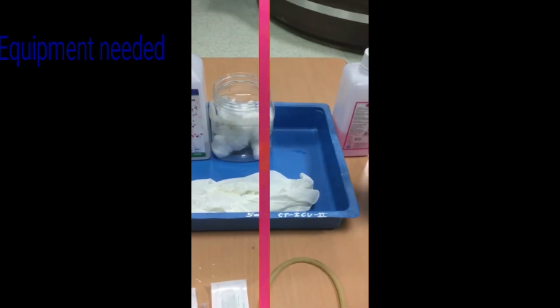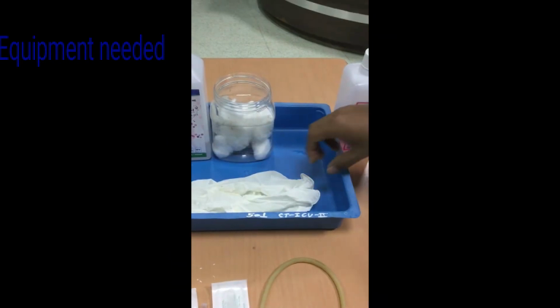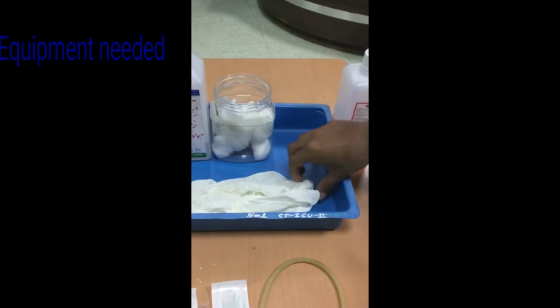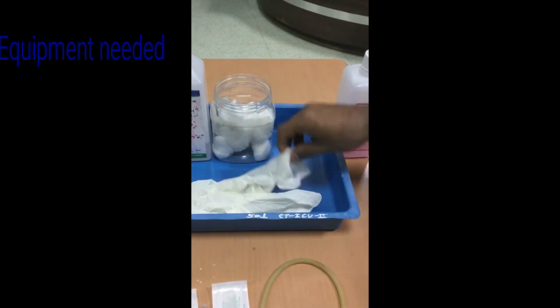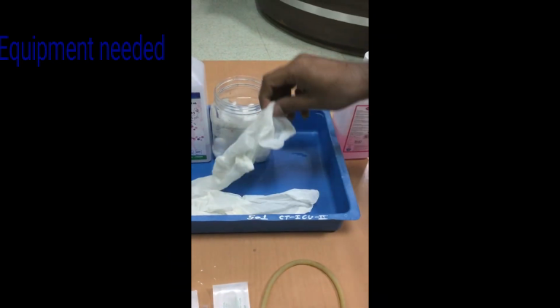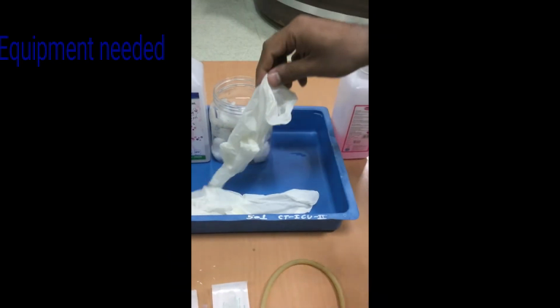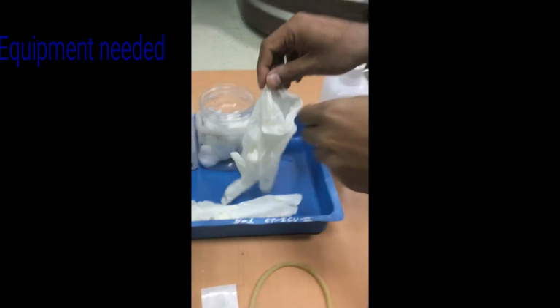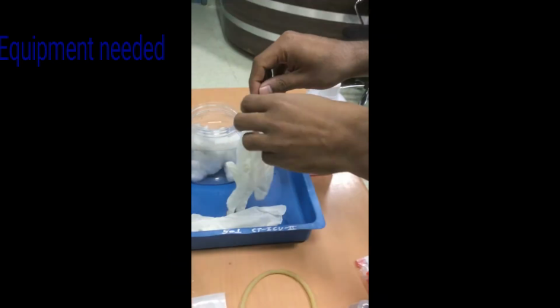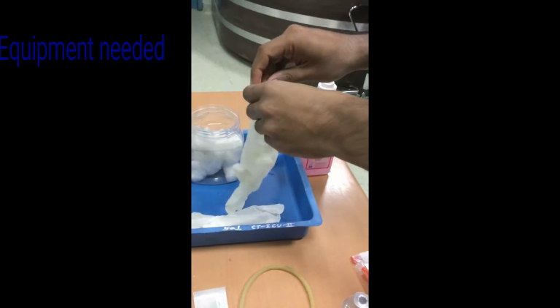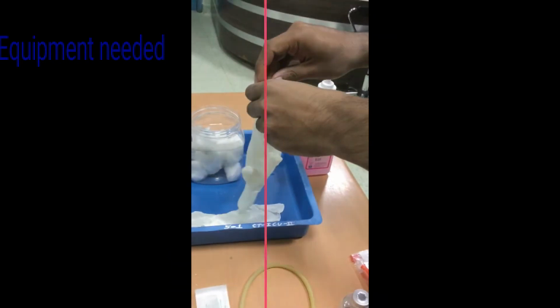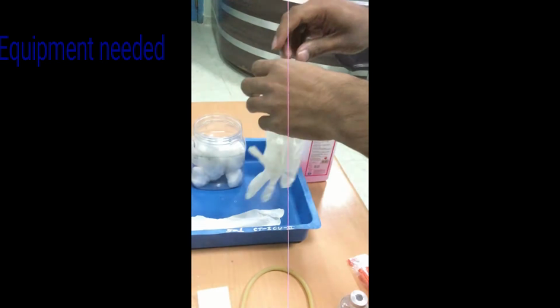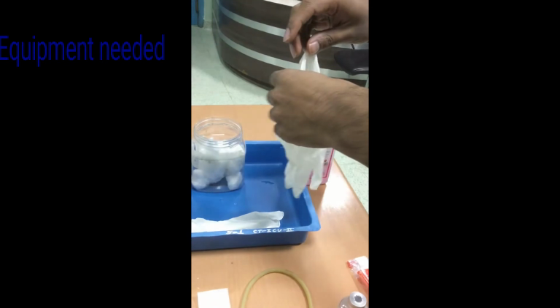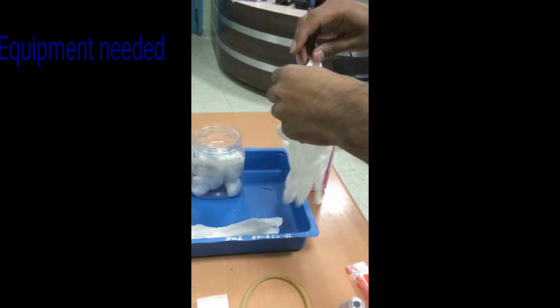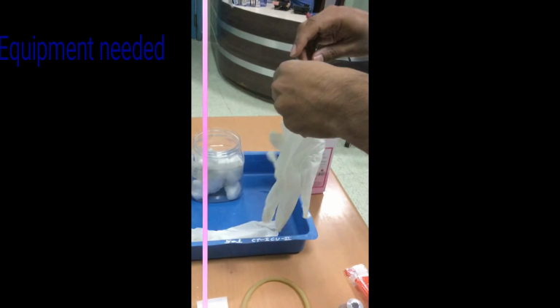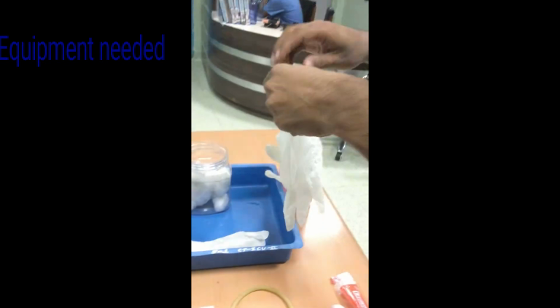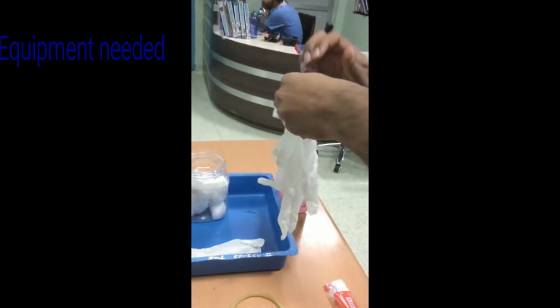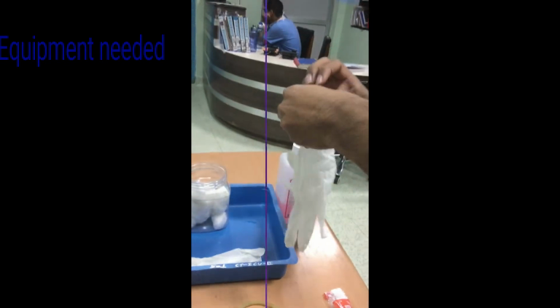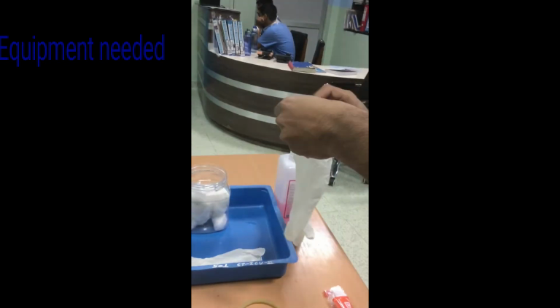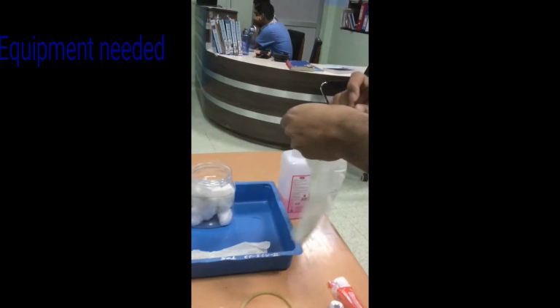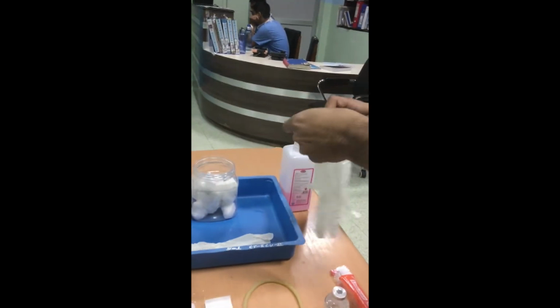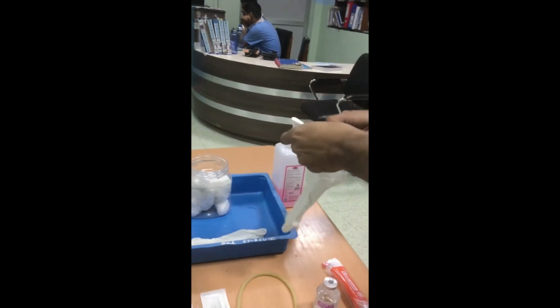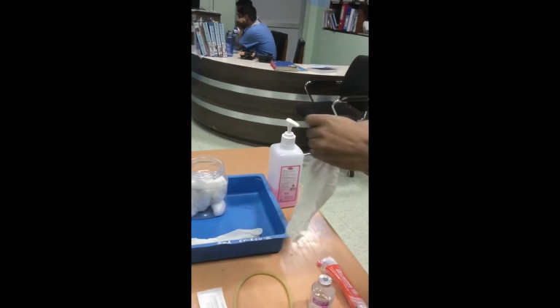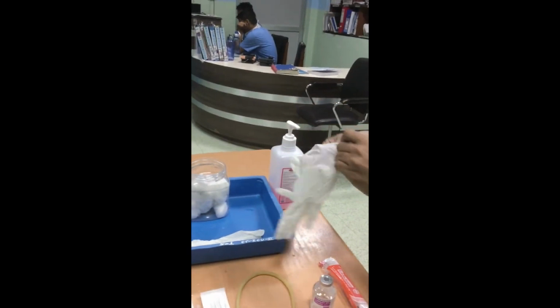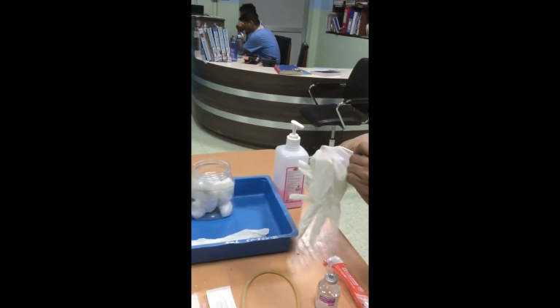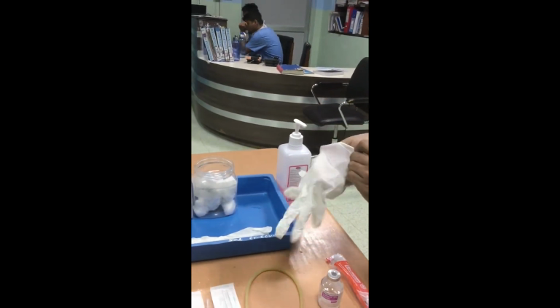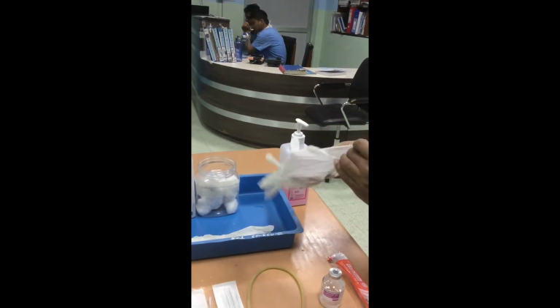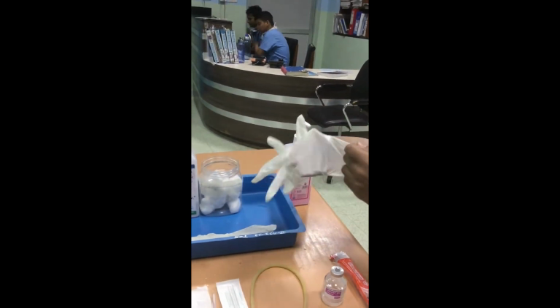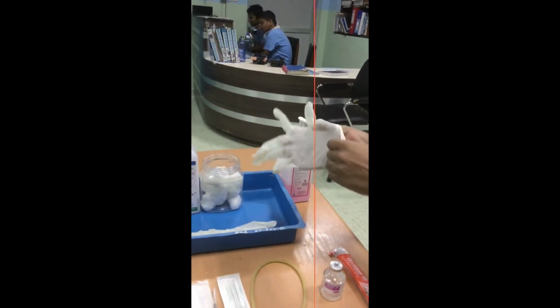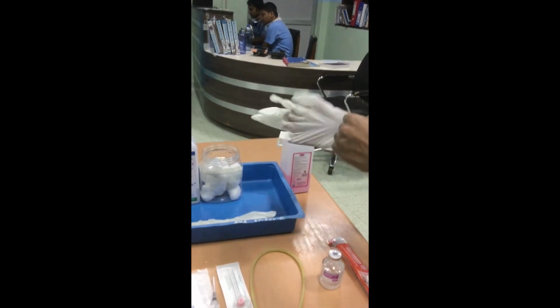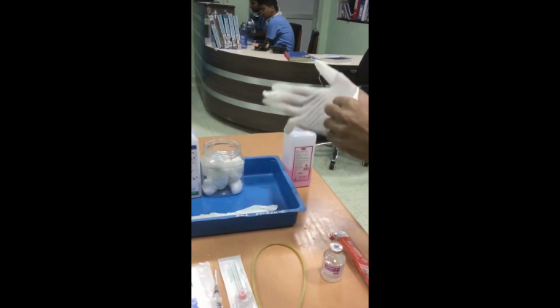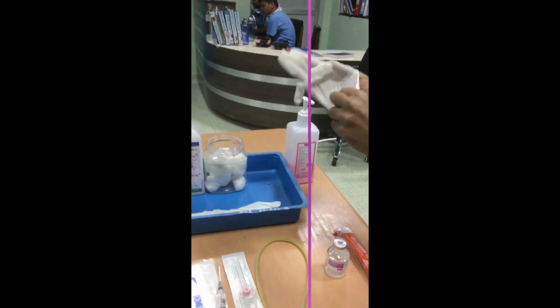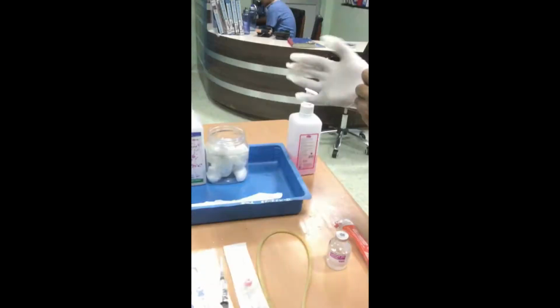Now let's start the IV cannulation. First, perform hand hygiene and apply clean gloves.